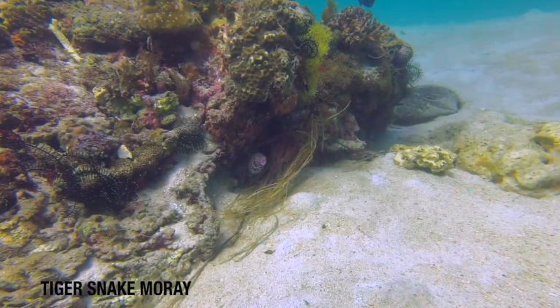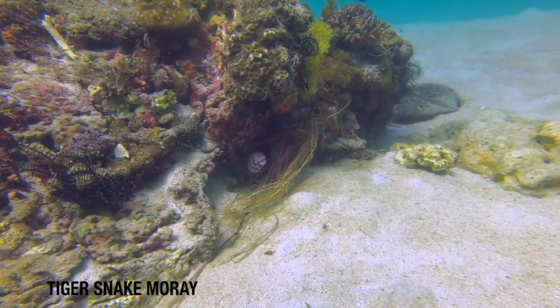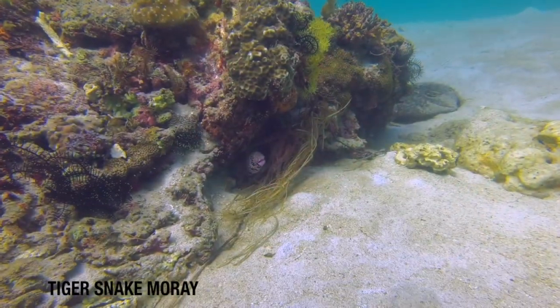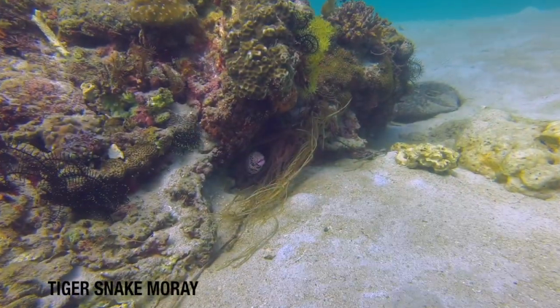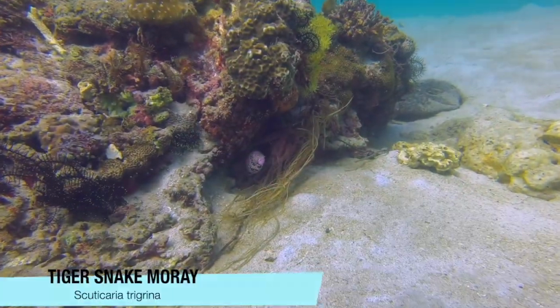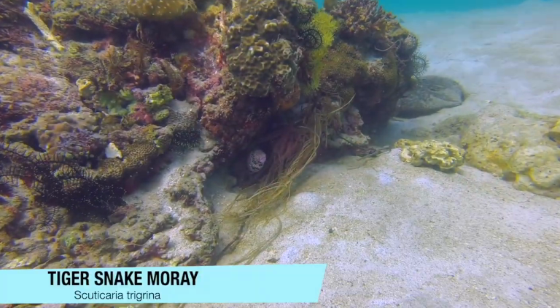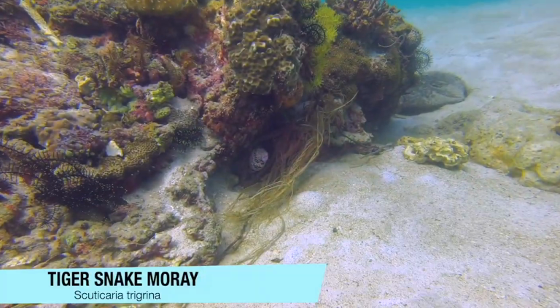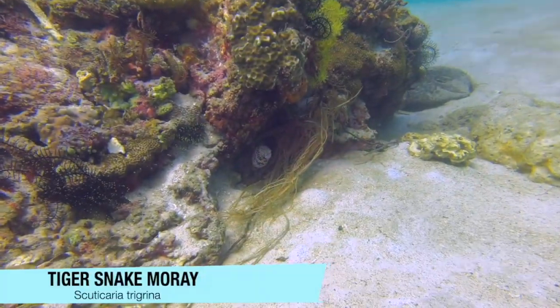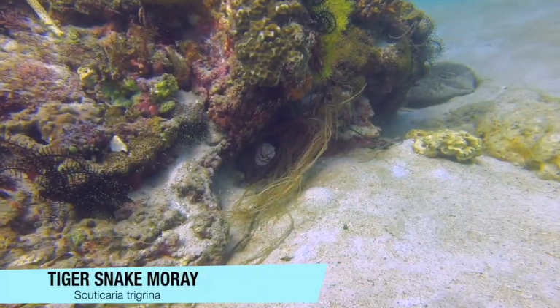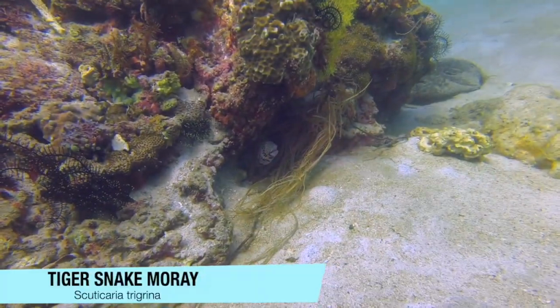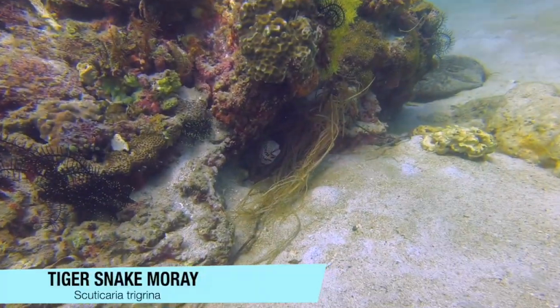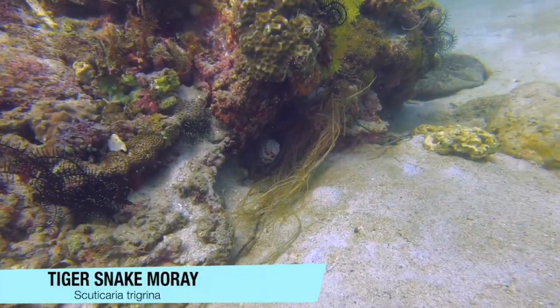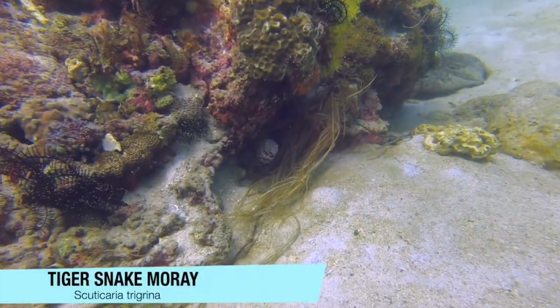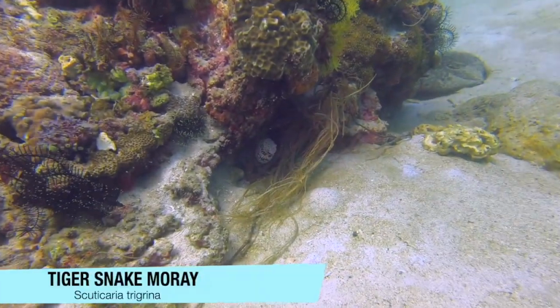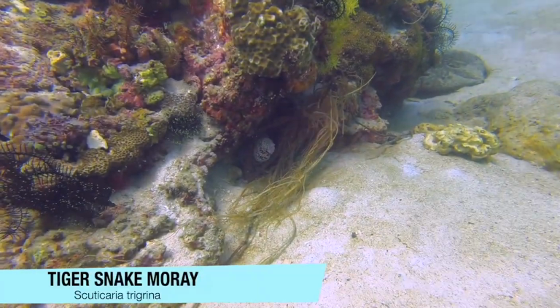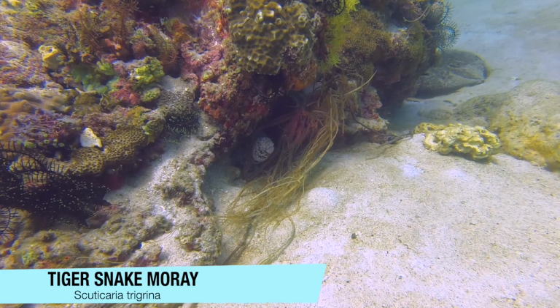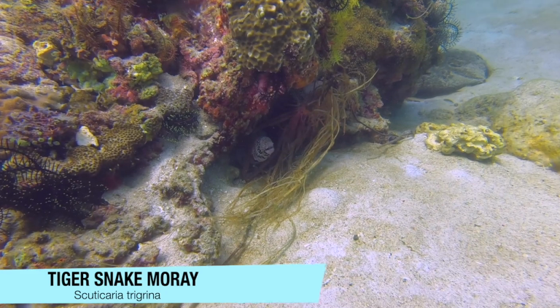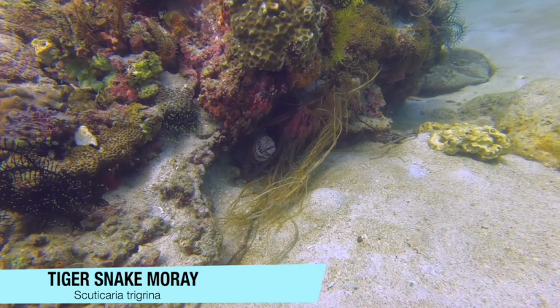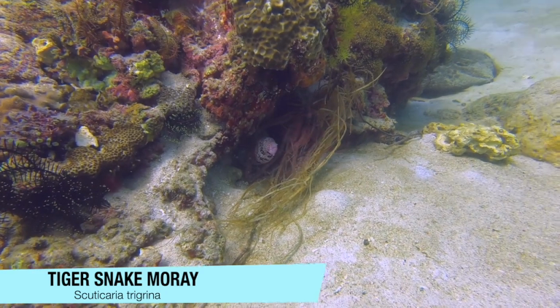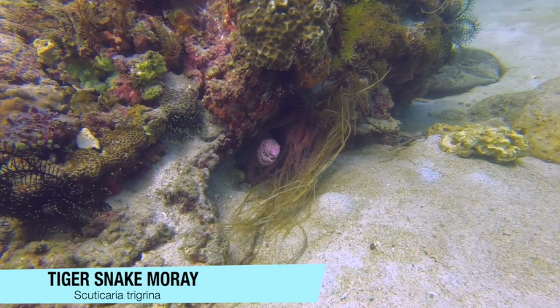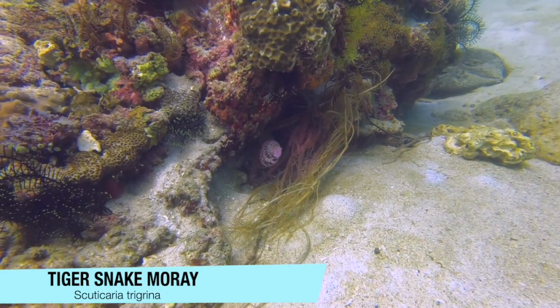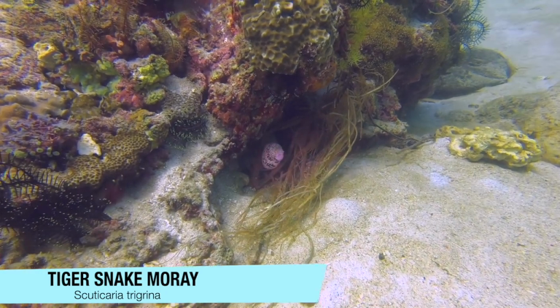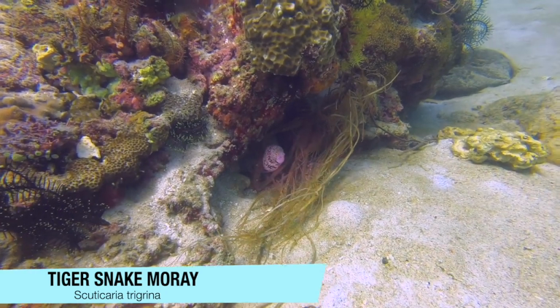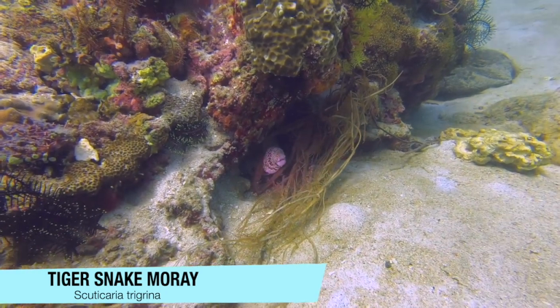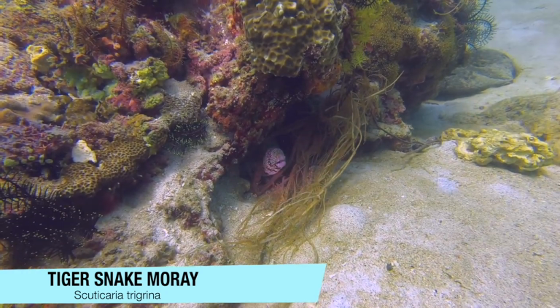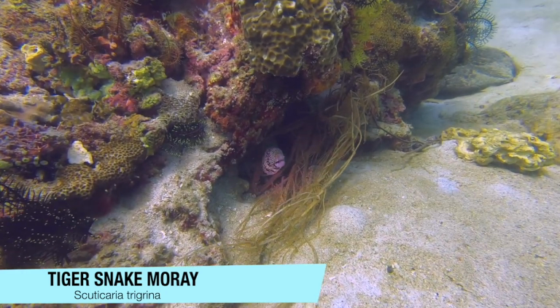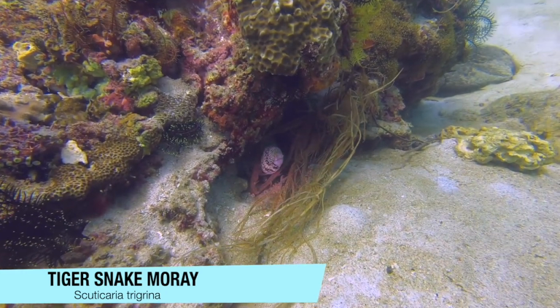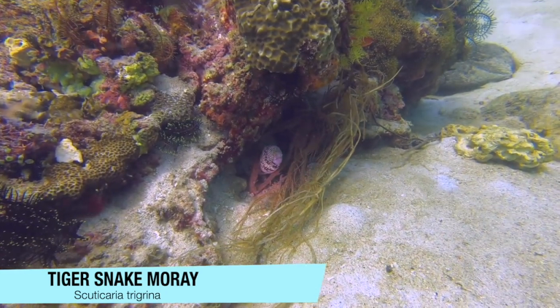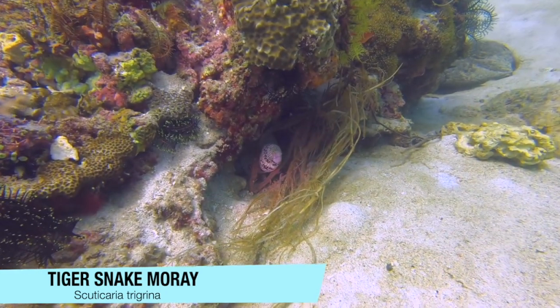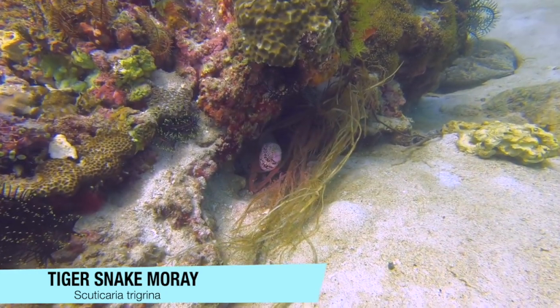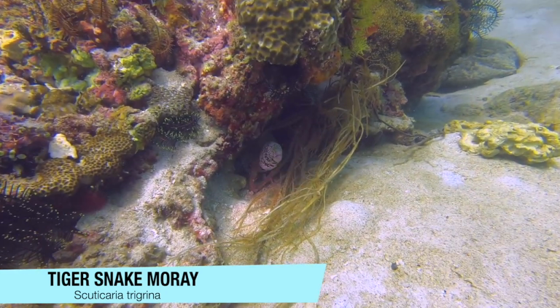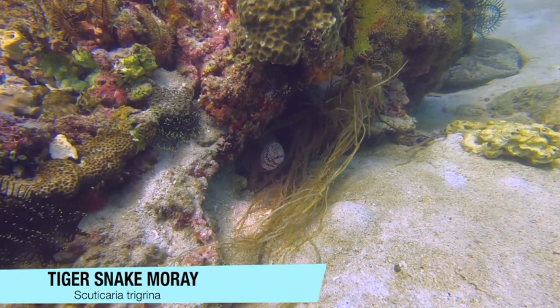The tiger snake moray is a shy creature, but don't provoke them or they'll attack.